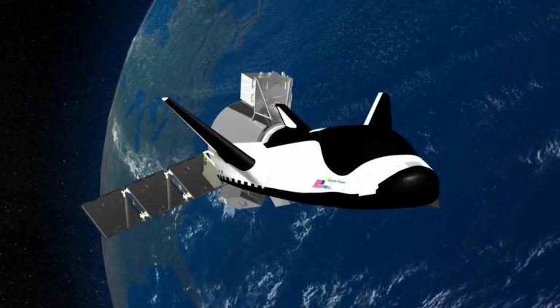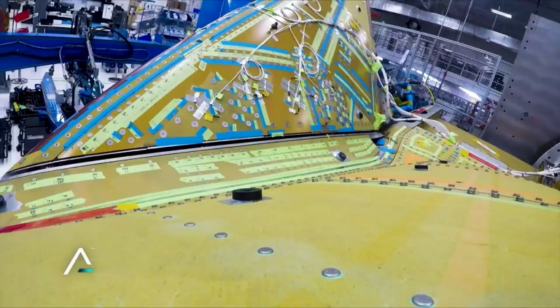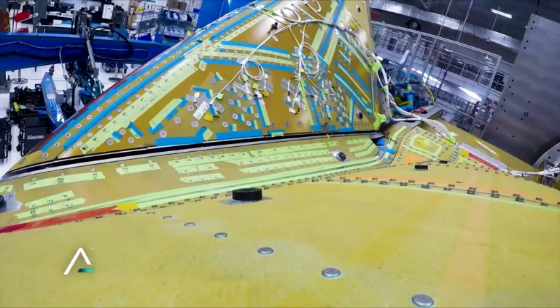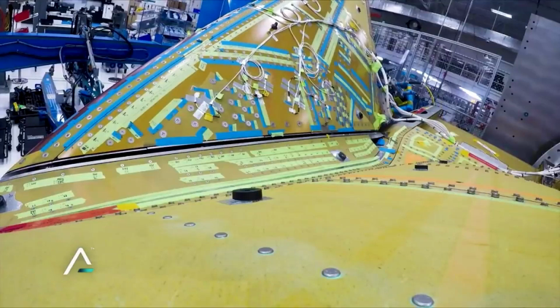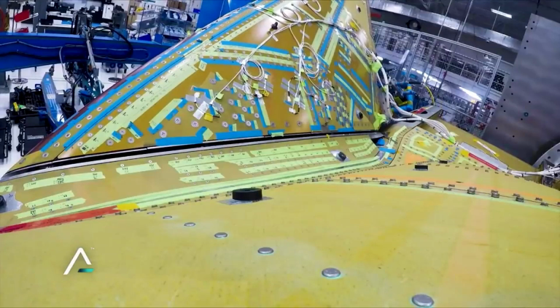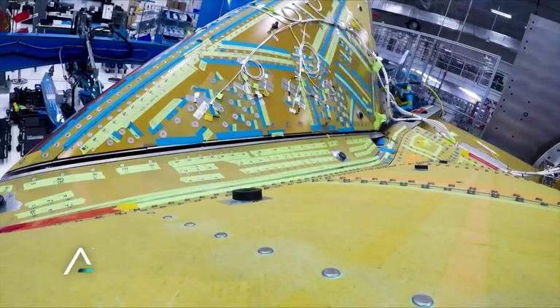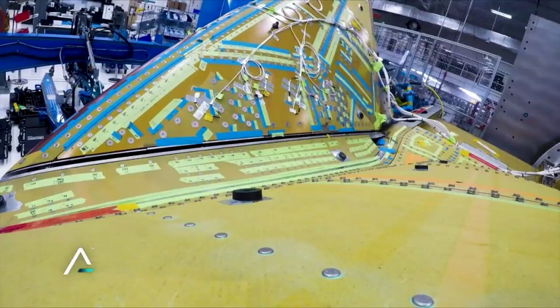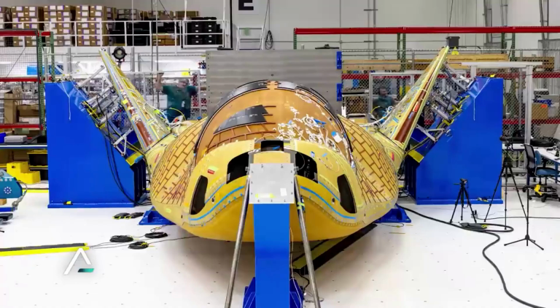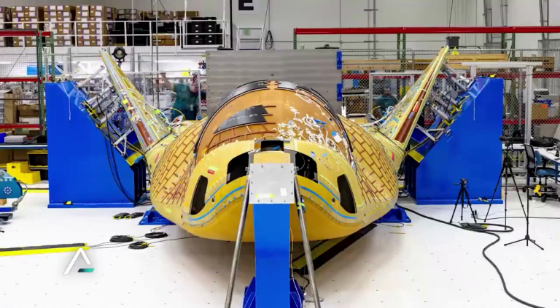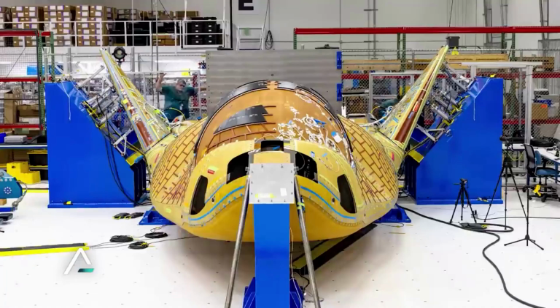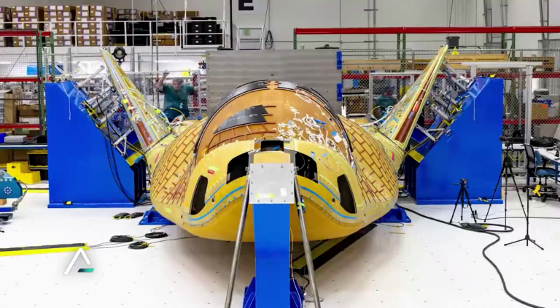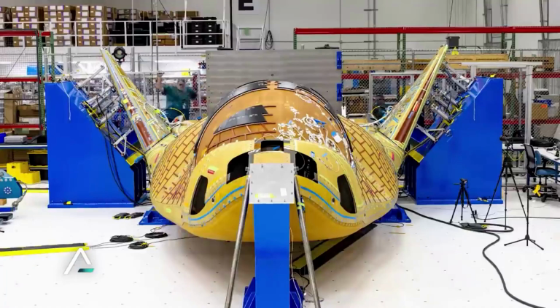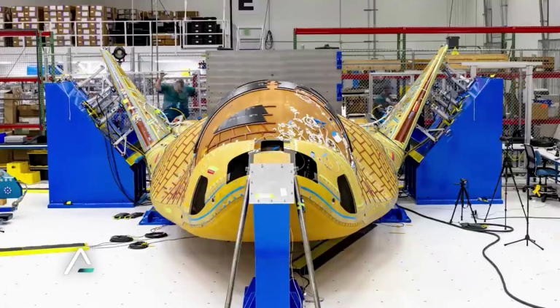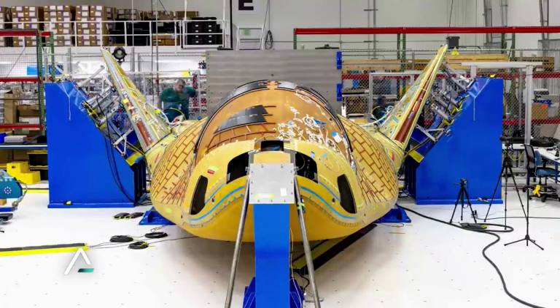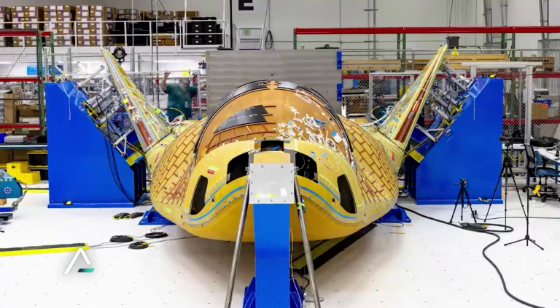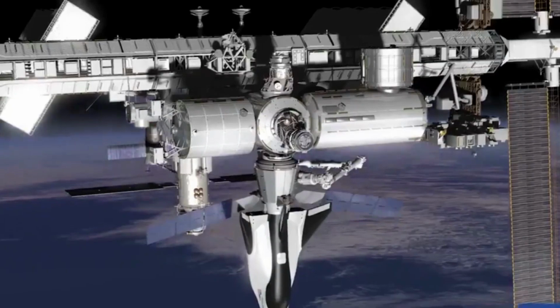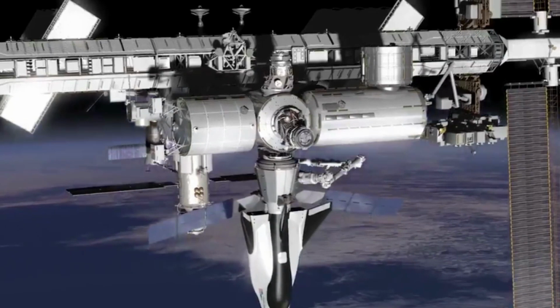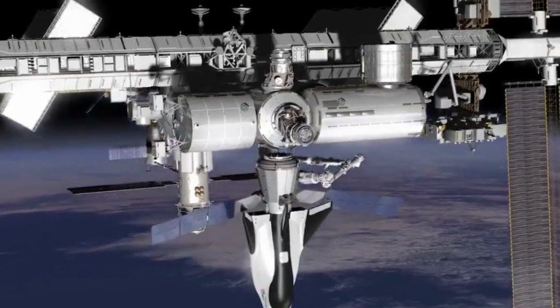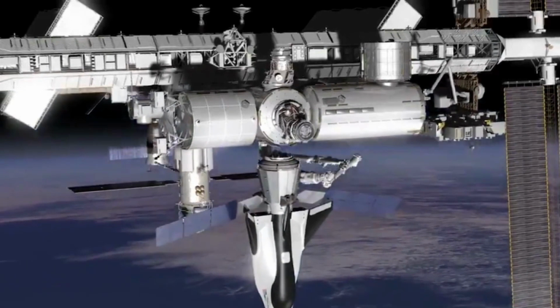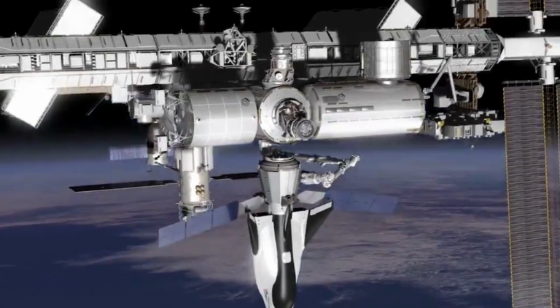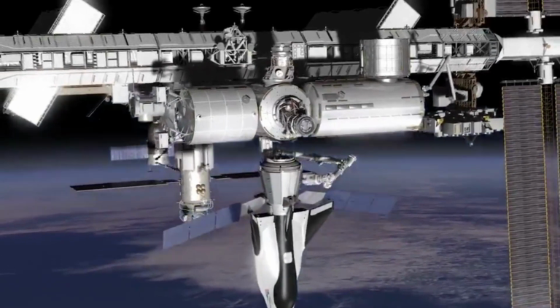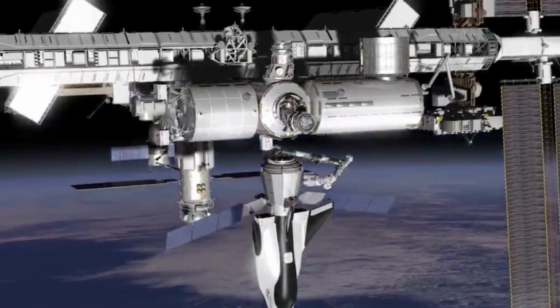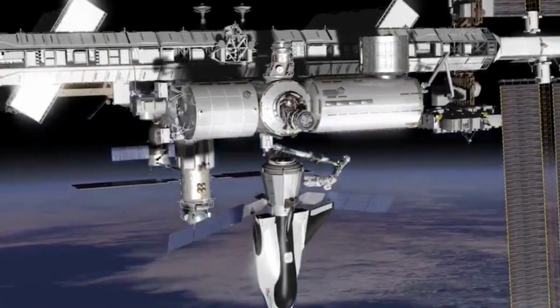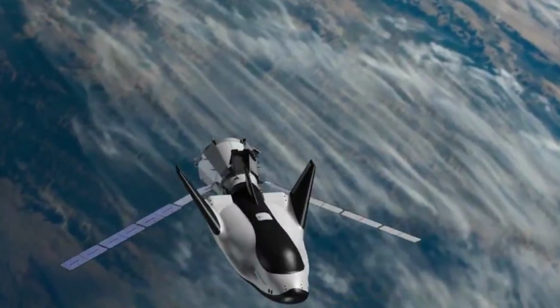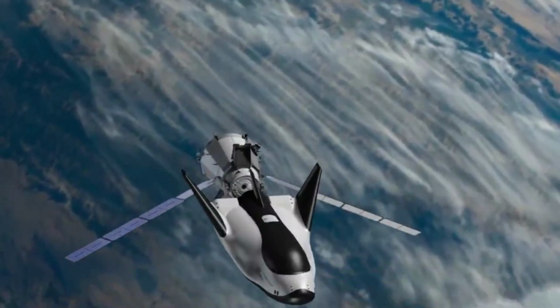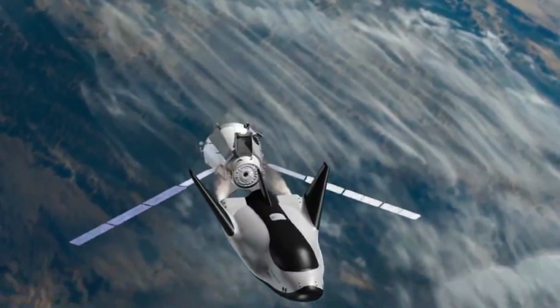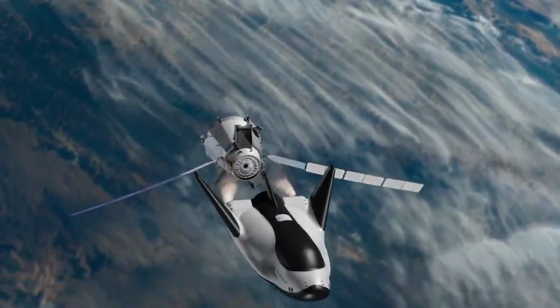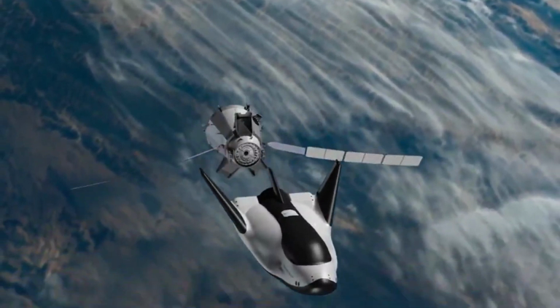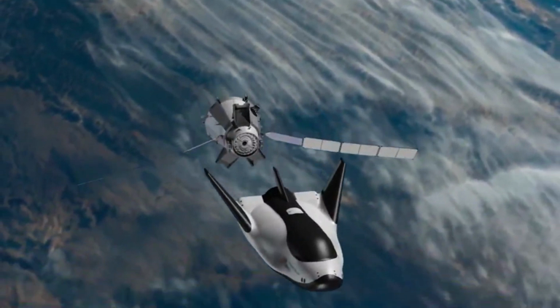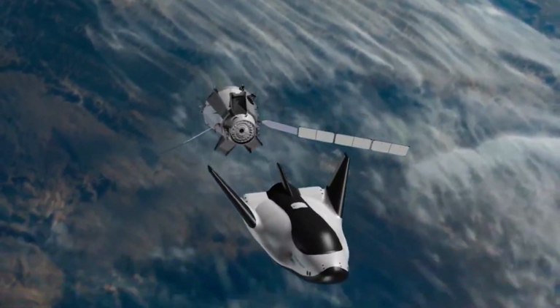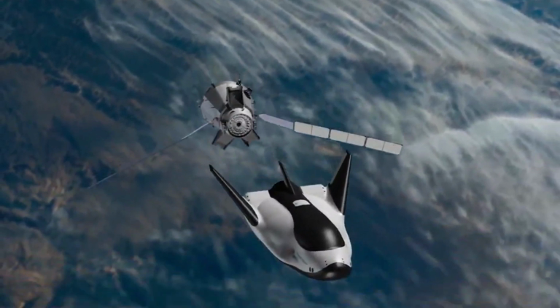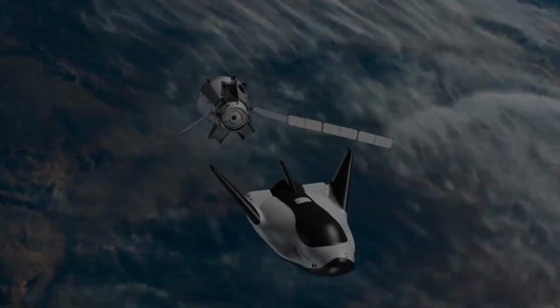Here I will go more in-depth into the recent updates on the space plane, what Tom Weiss had to say, what to expect in the near future, and more.